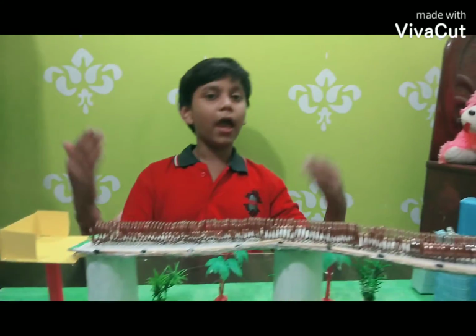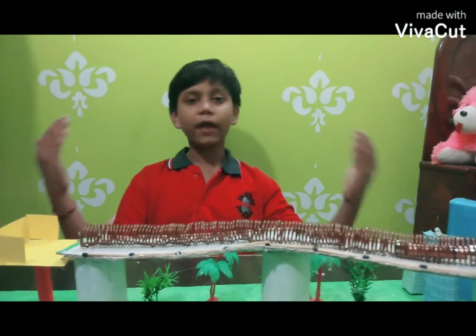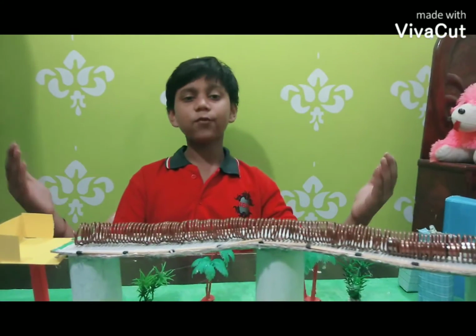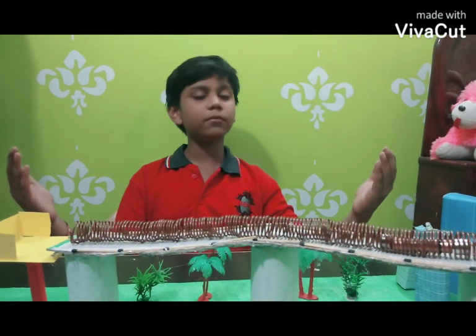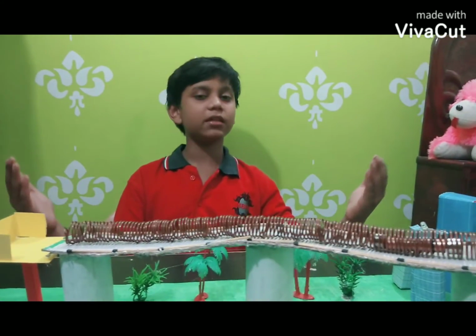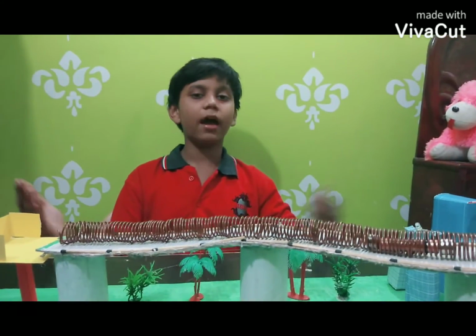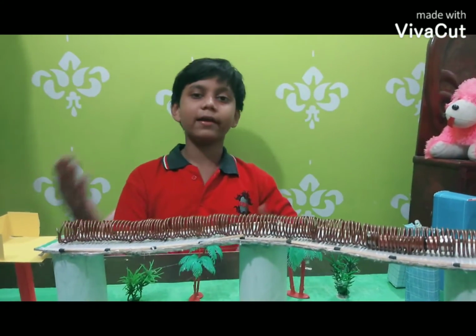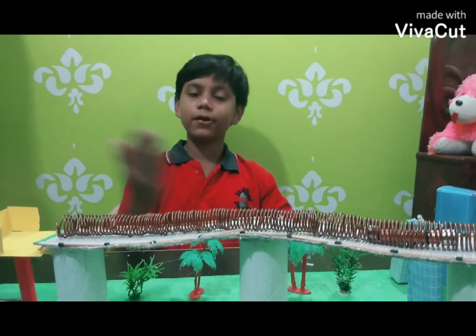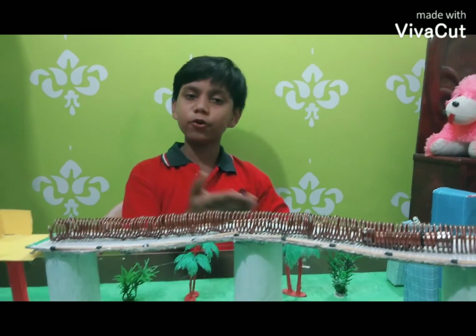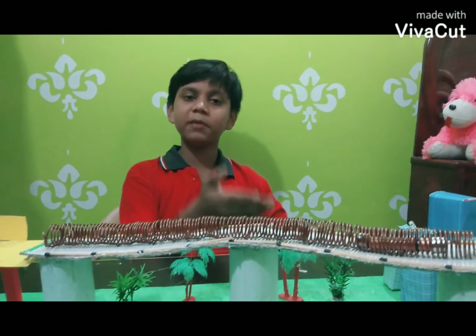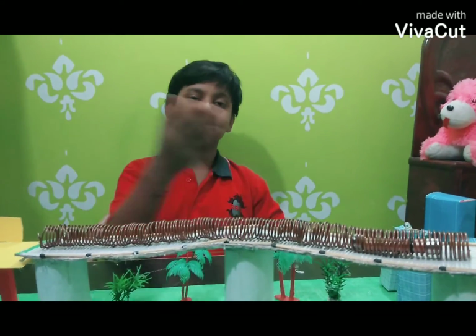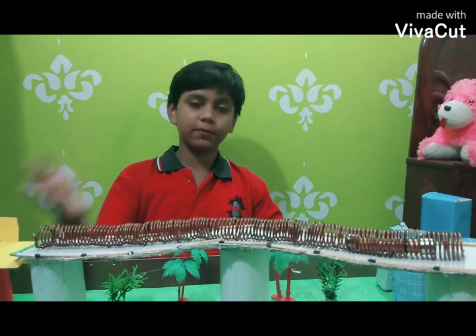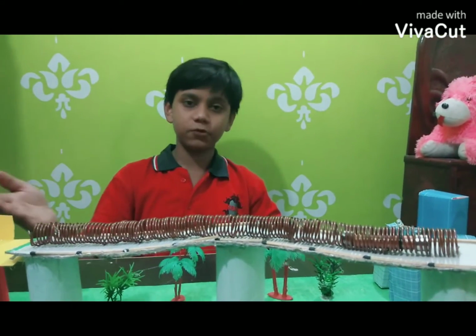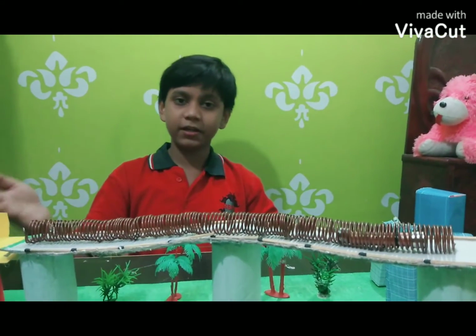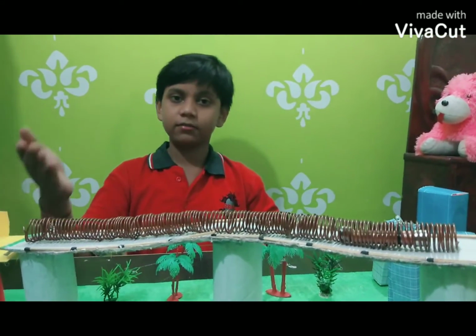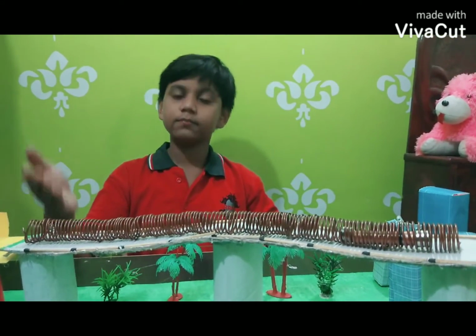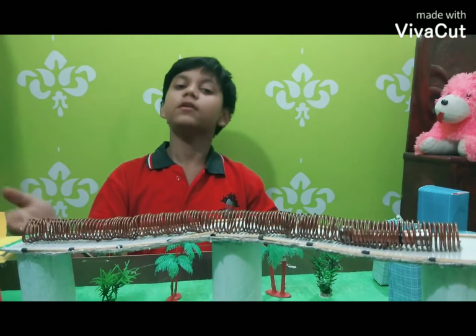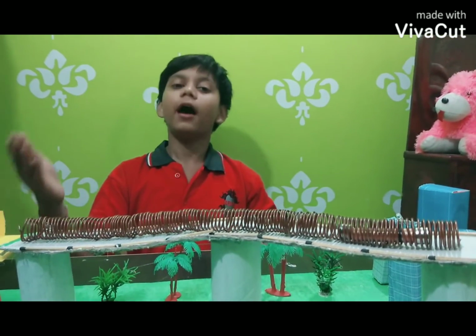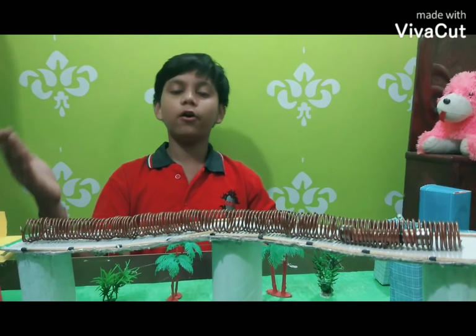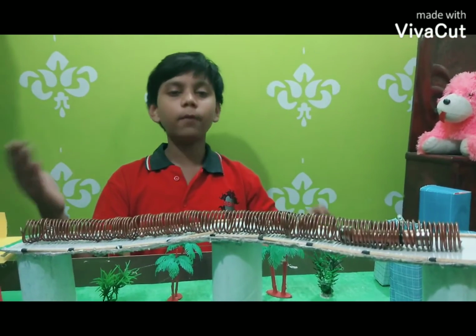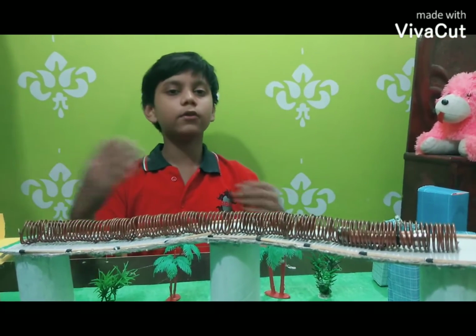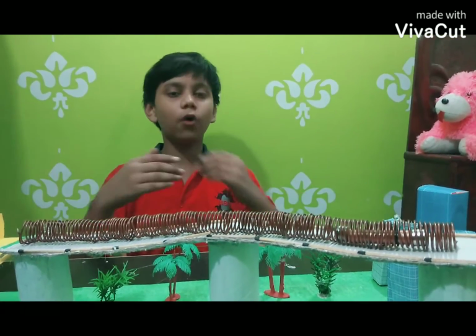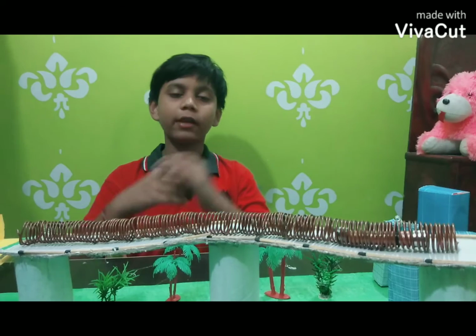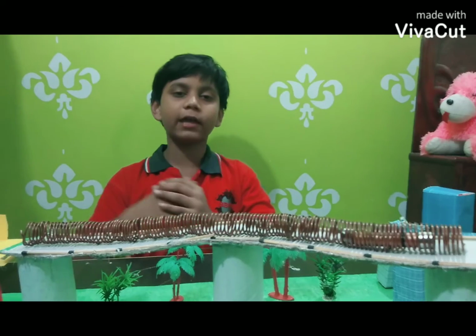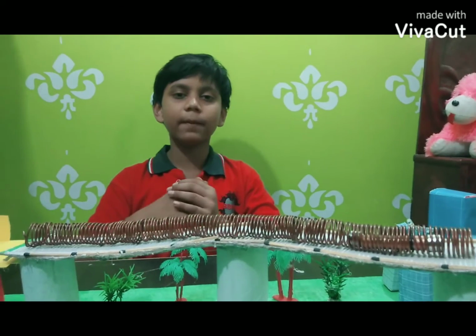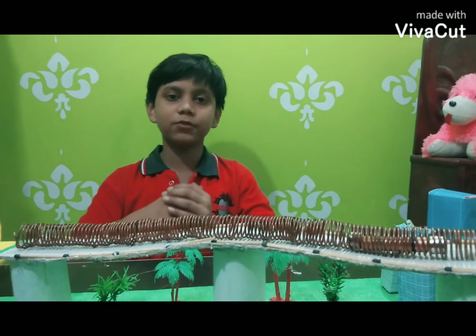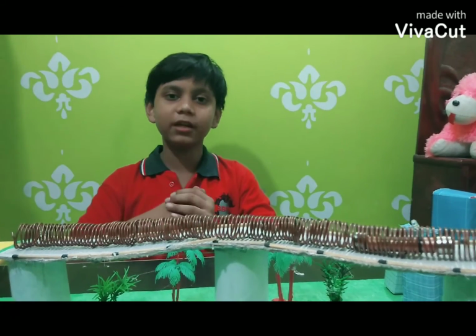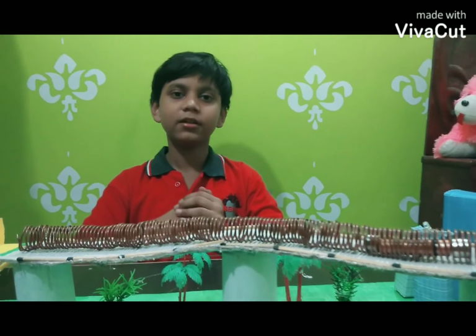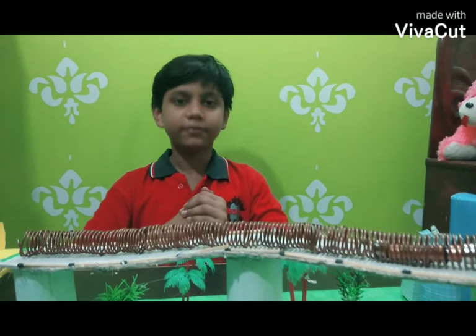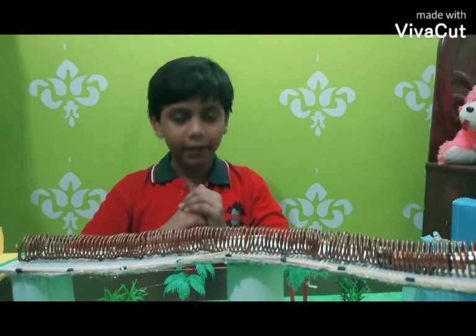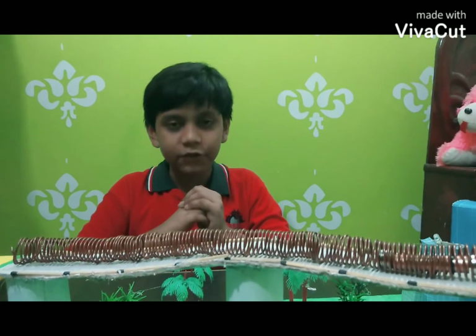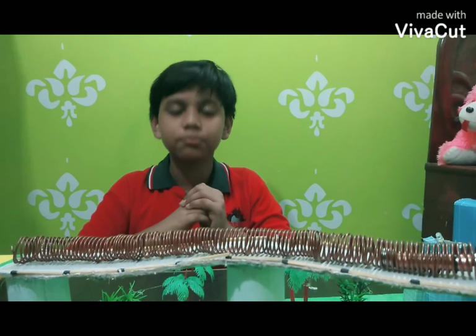And from this, I conclude my science project. I hope you all like my project. Thank you.